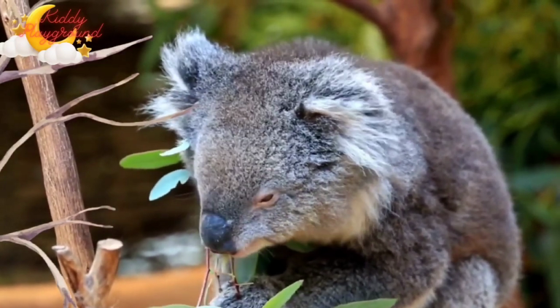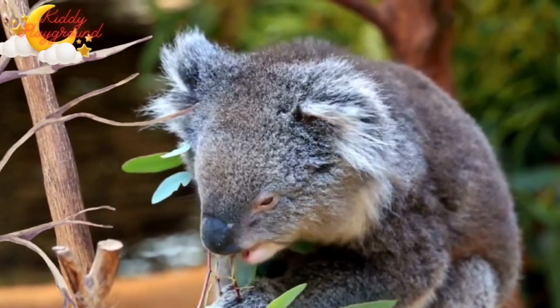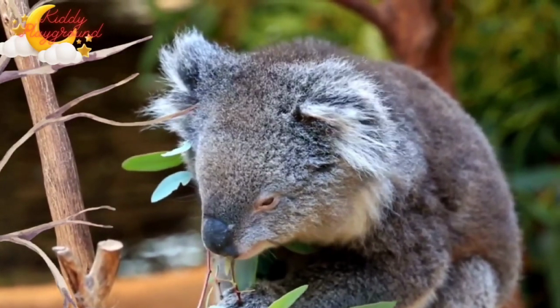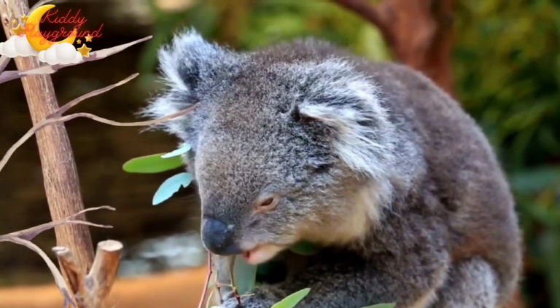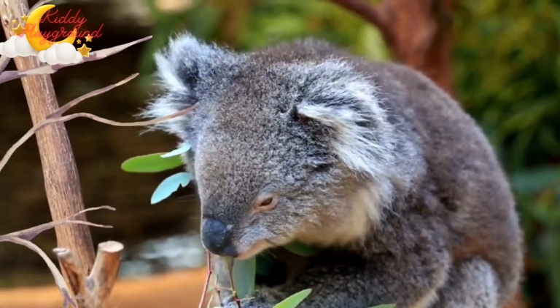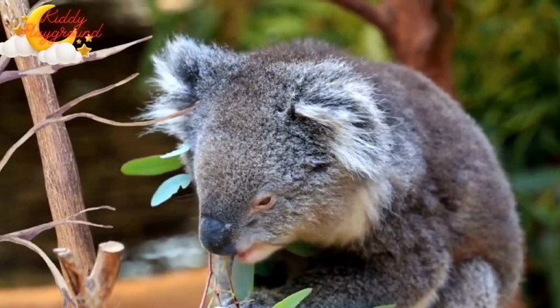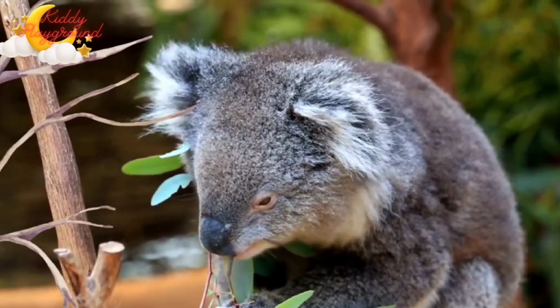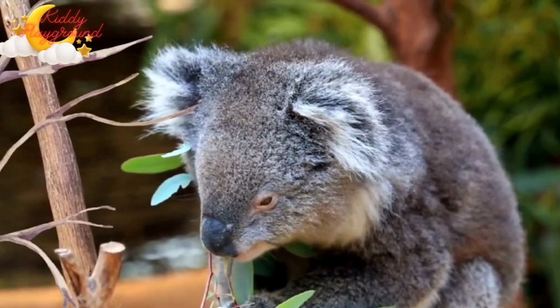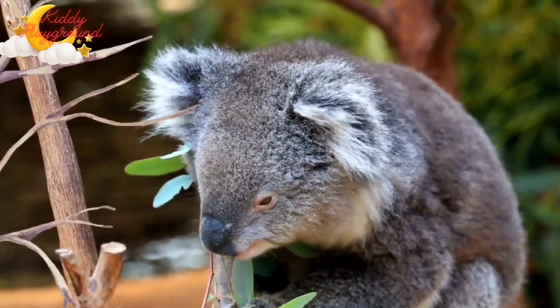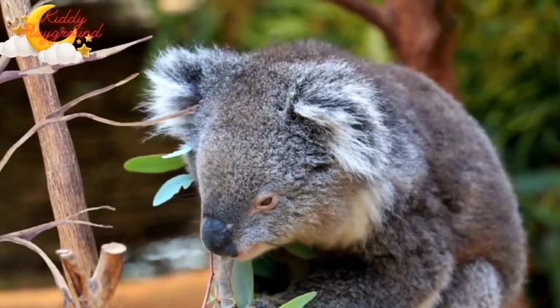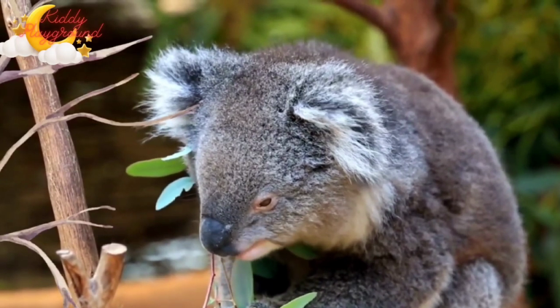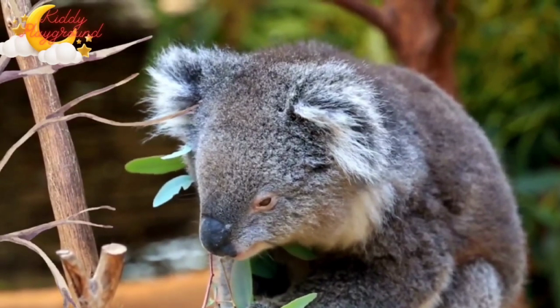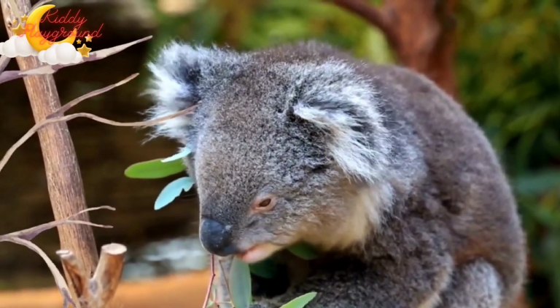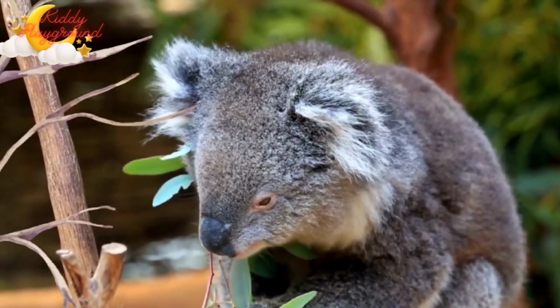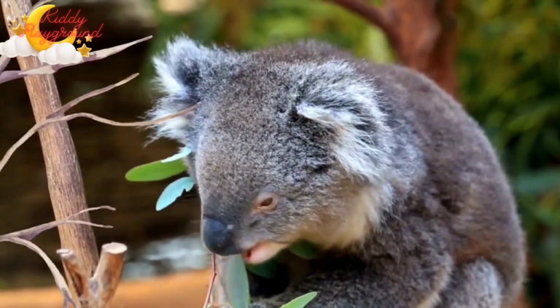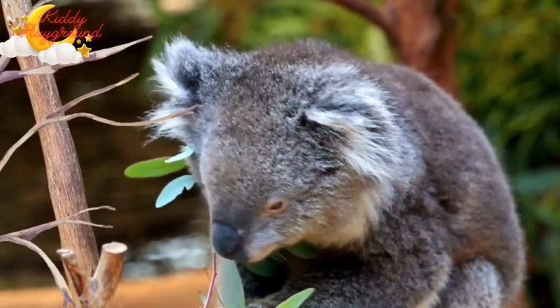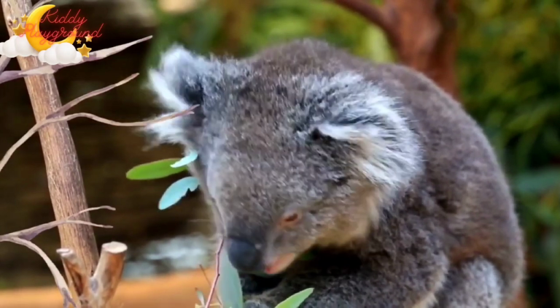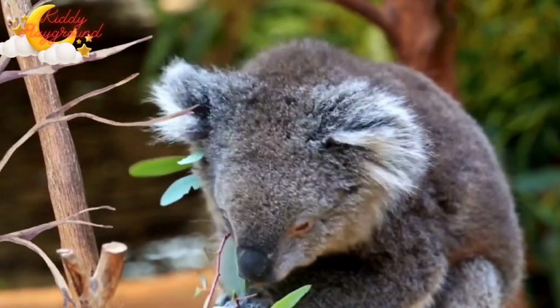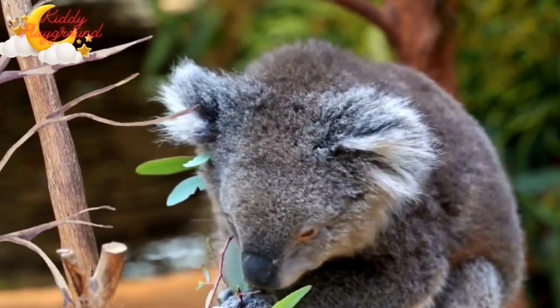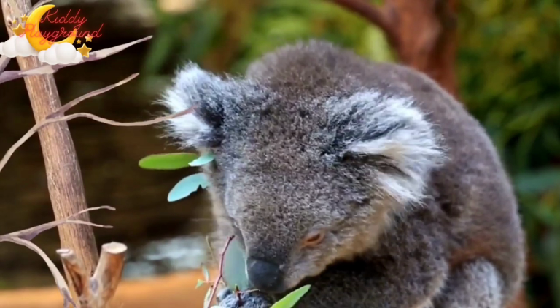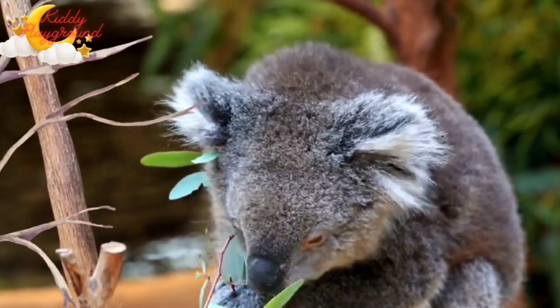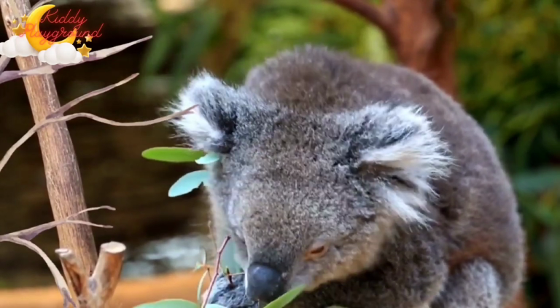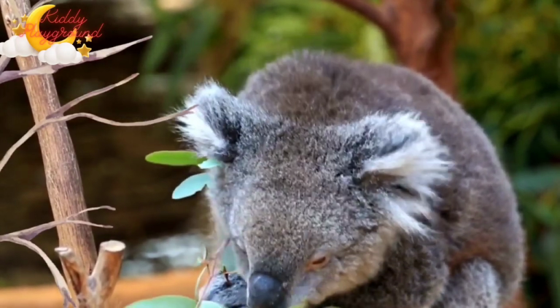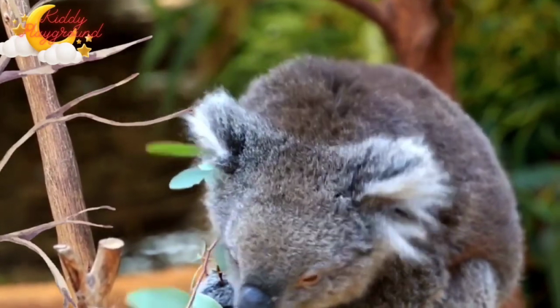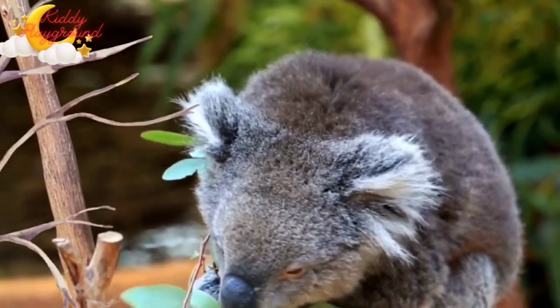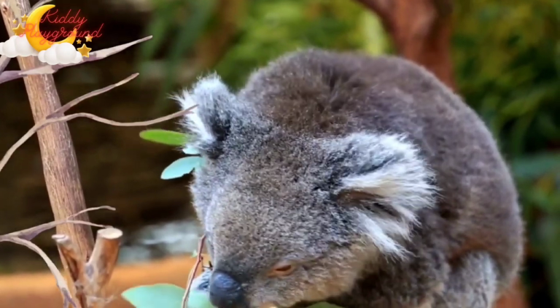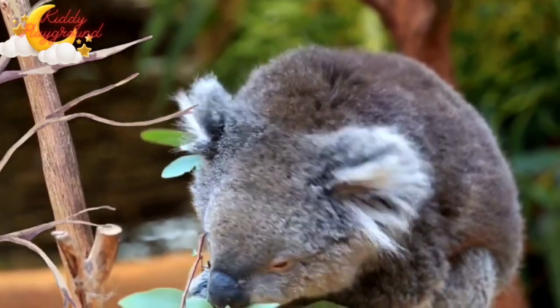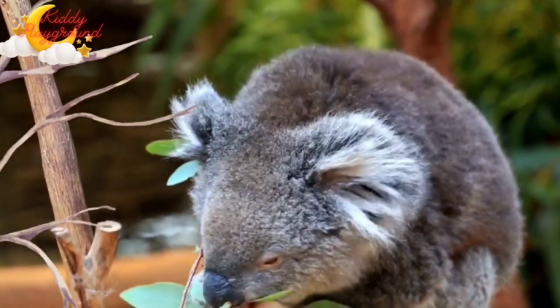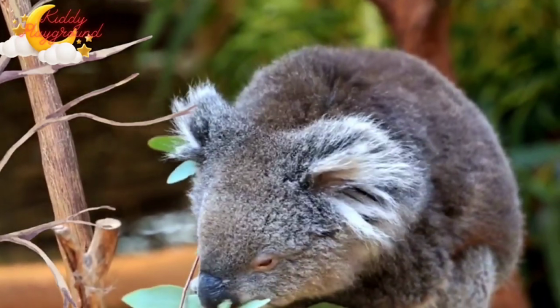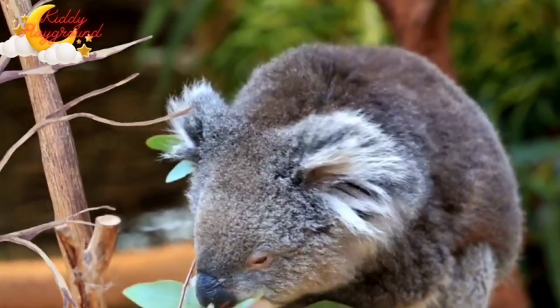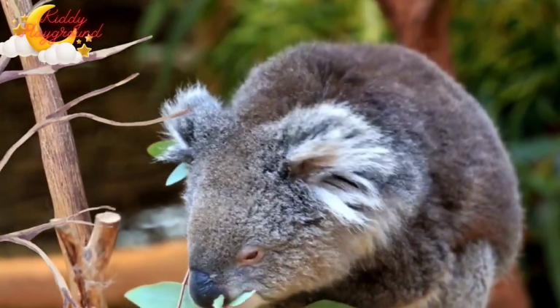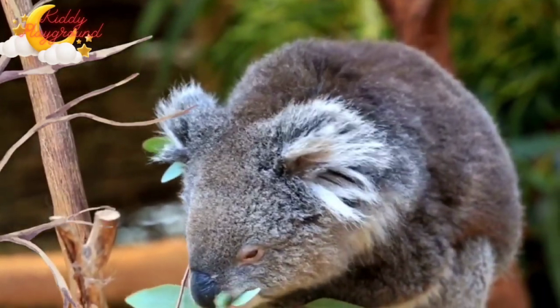When a joey is born, it is only two centimeters long.